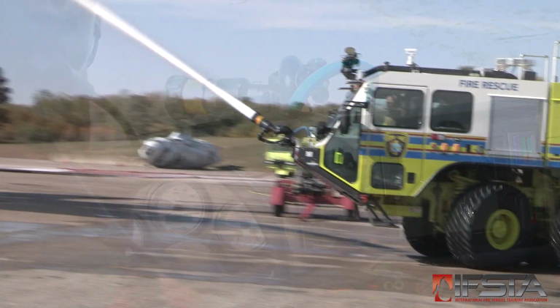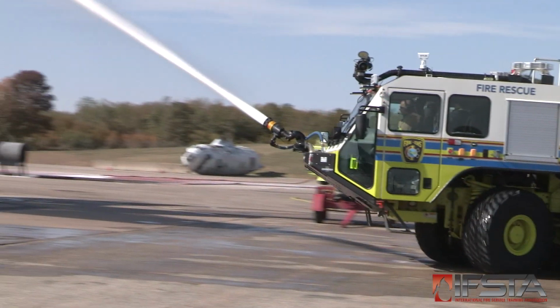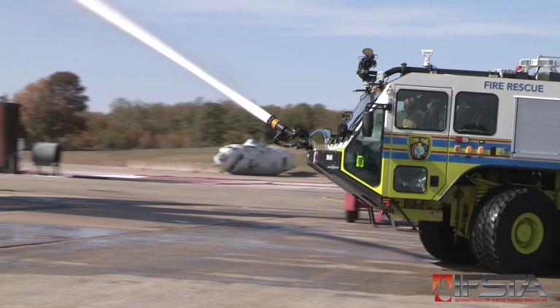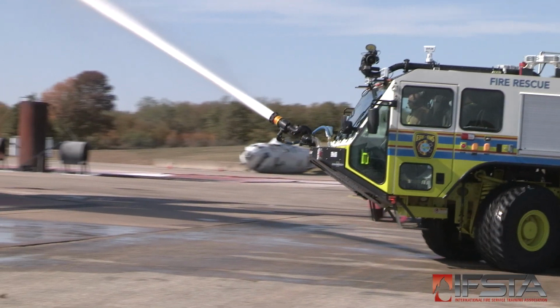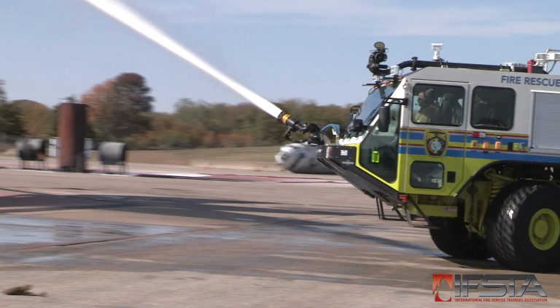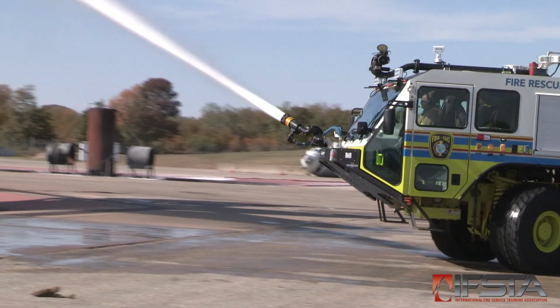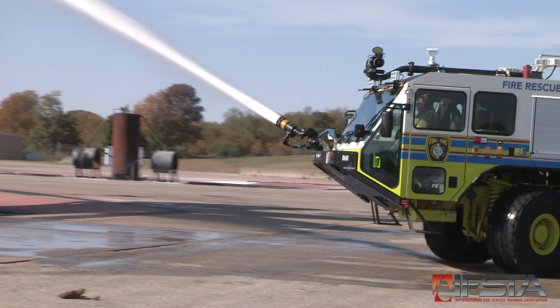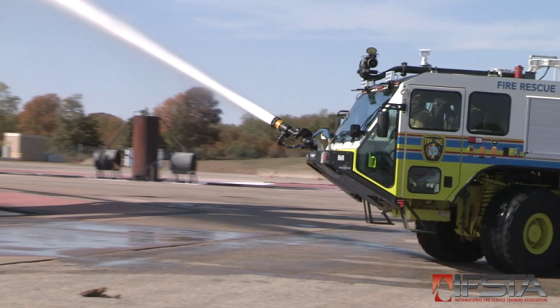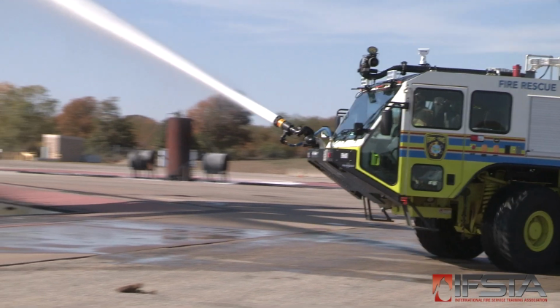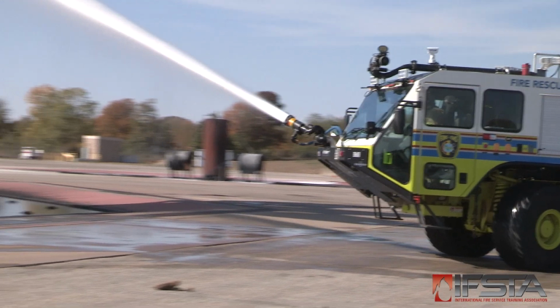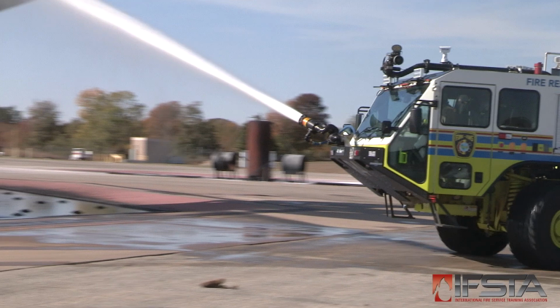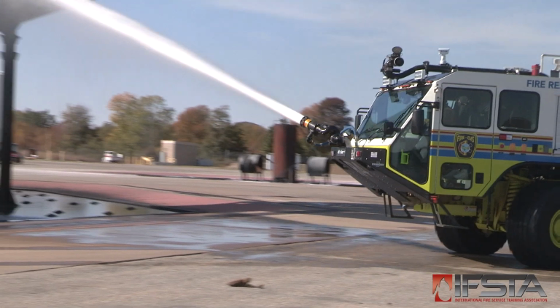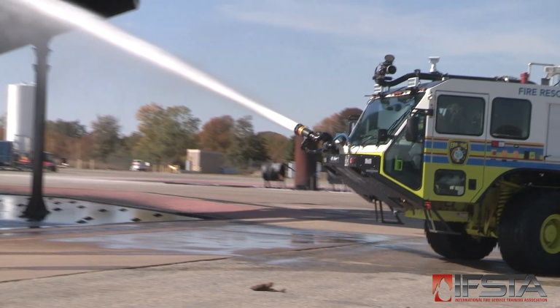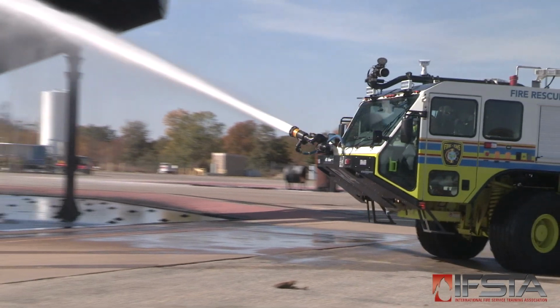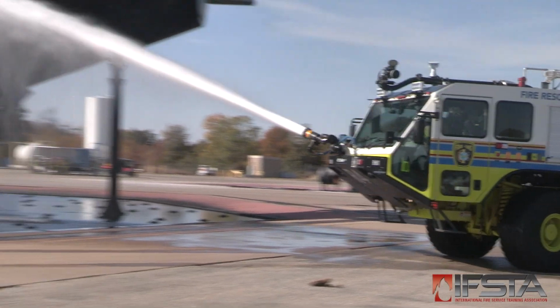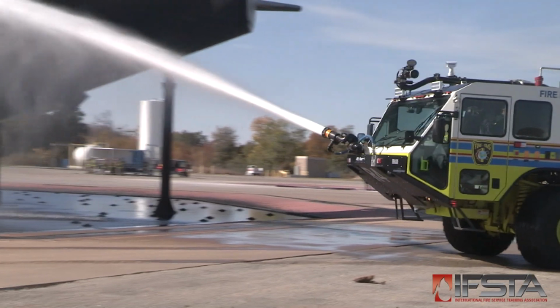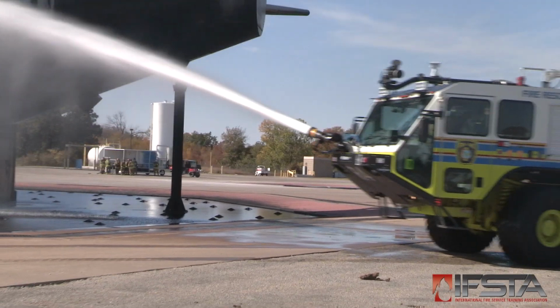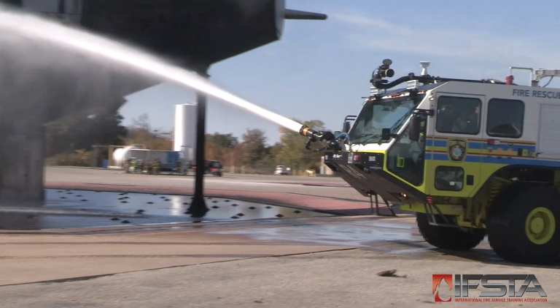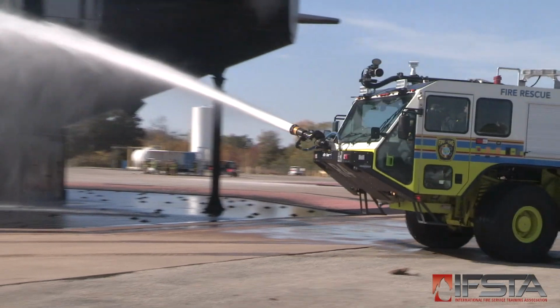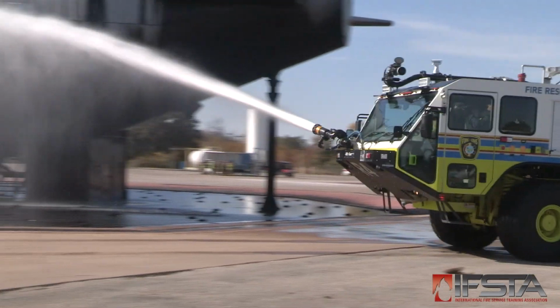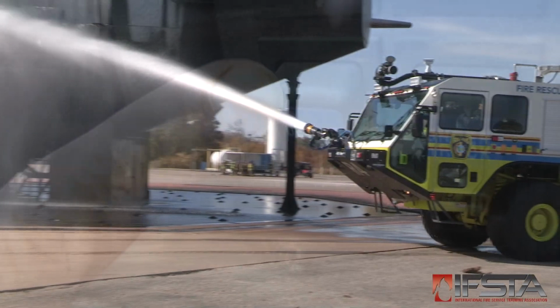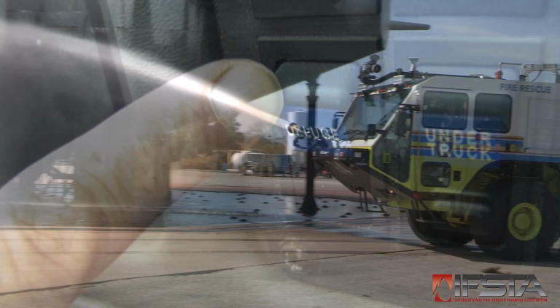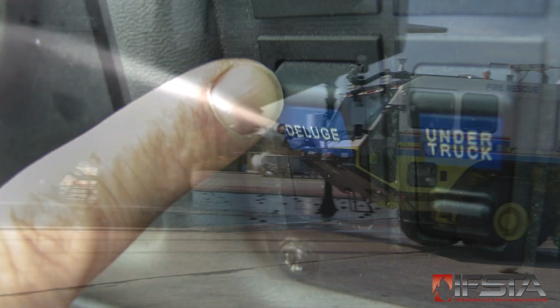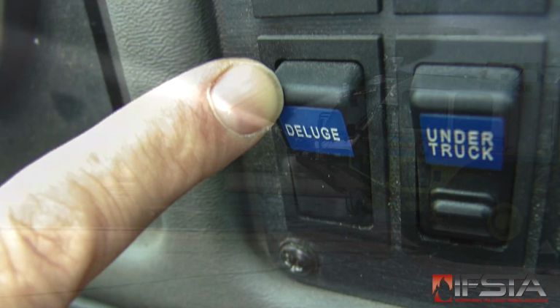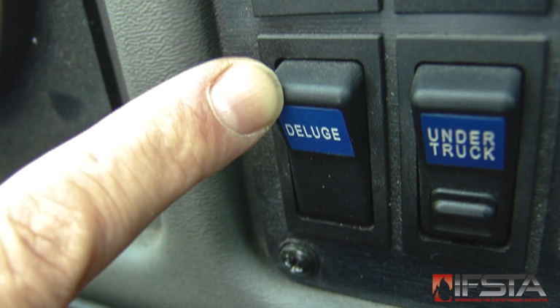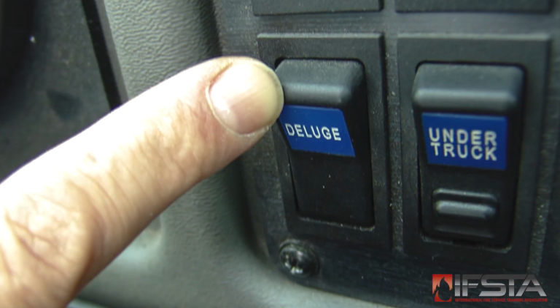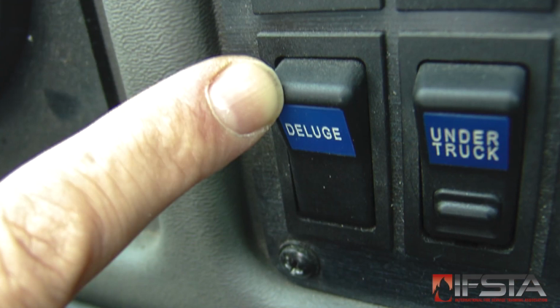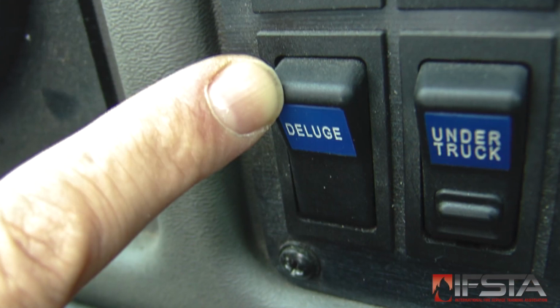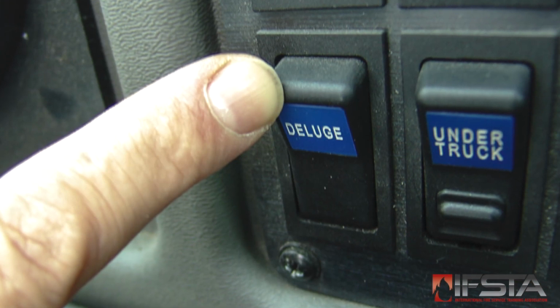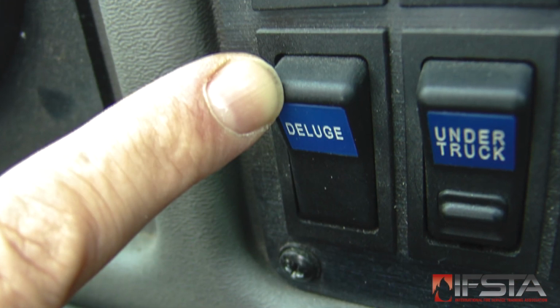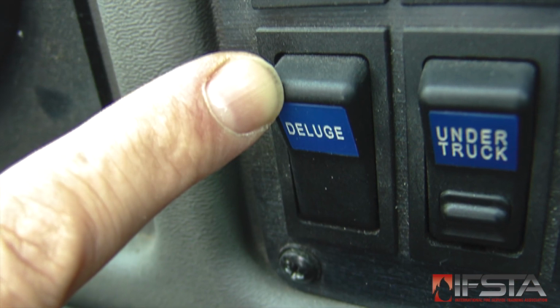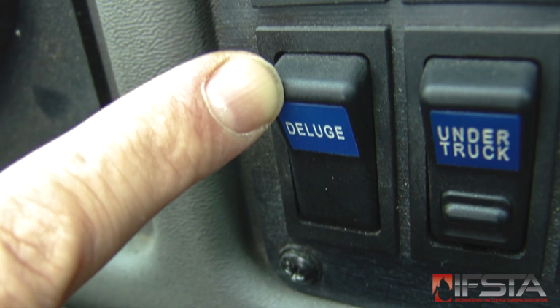Demonstrate turret capability upon approach. Activate the windshield coolant system.